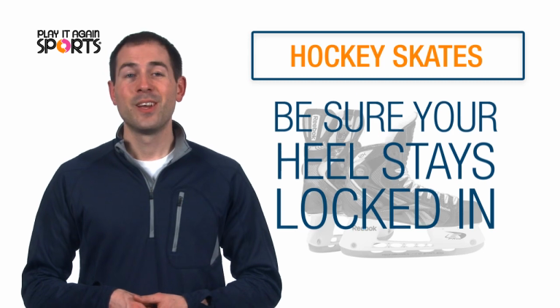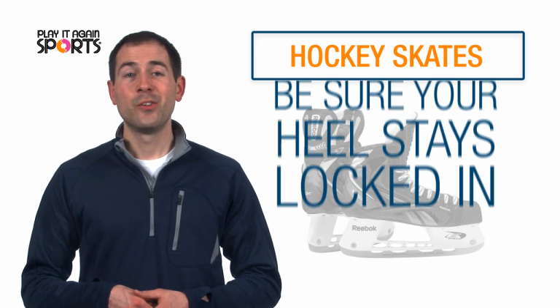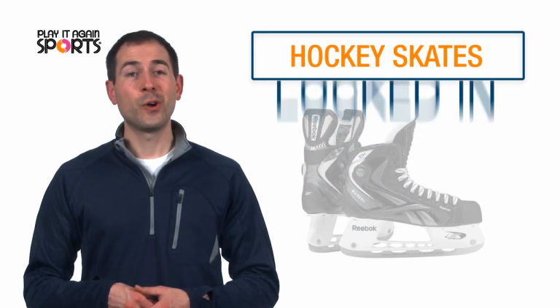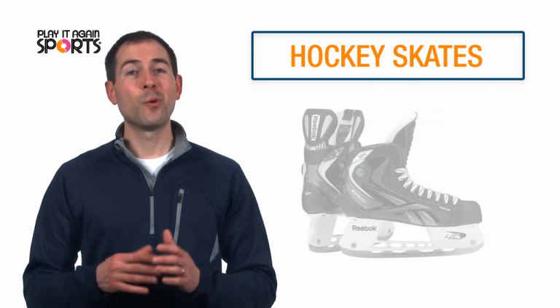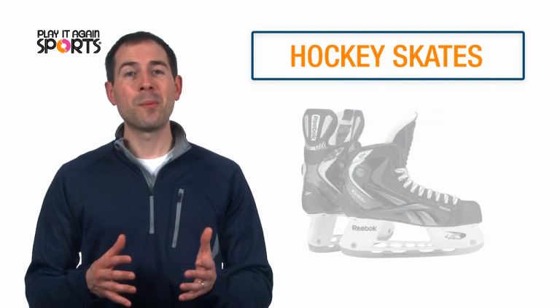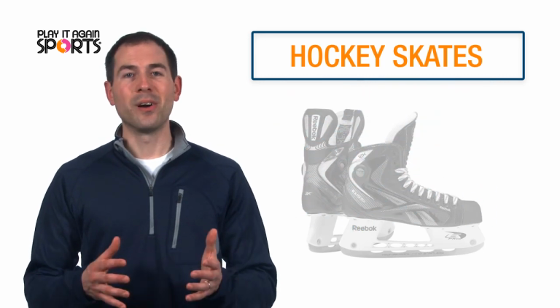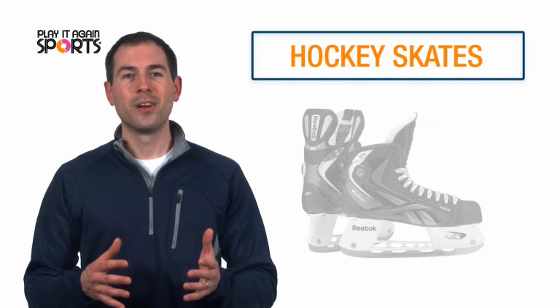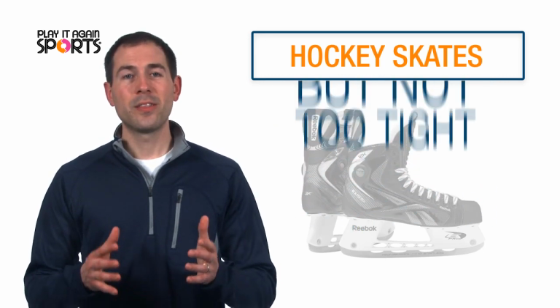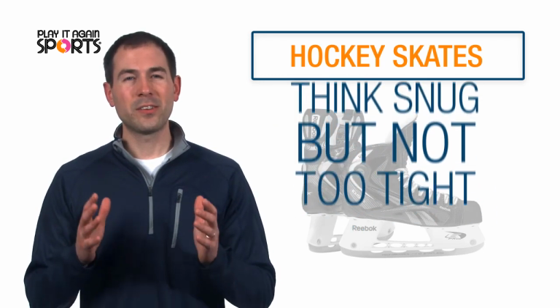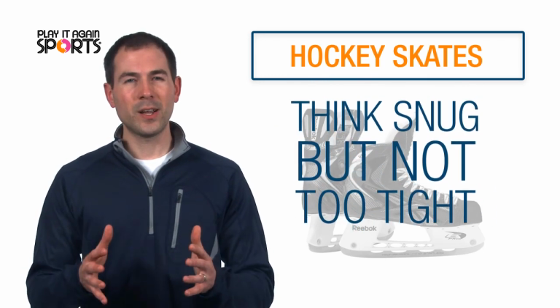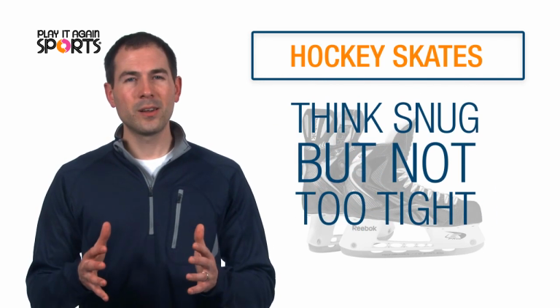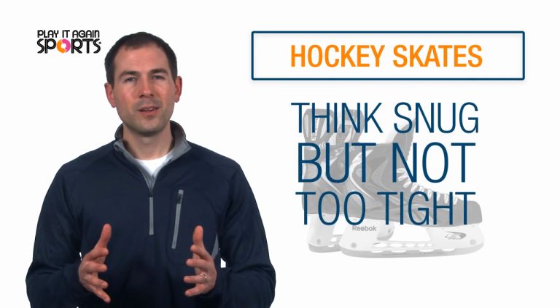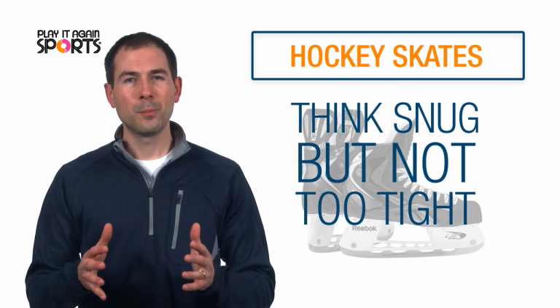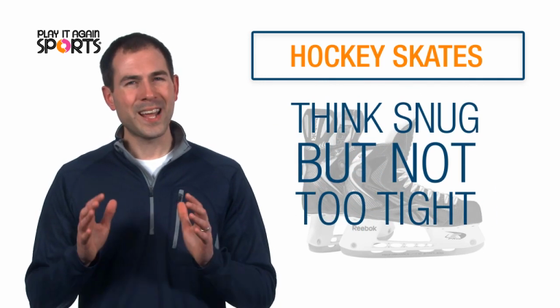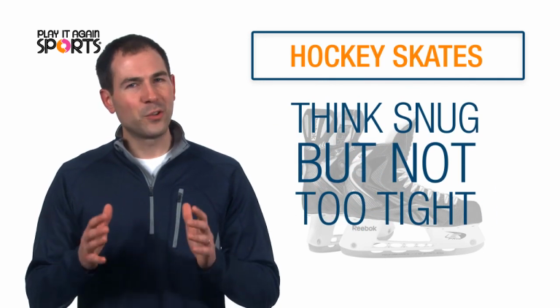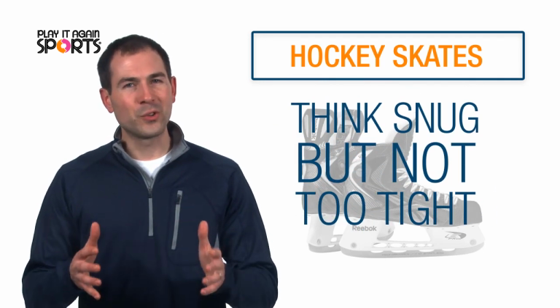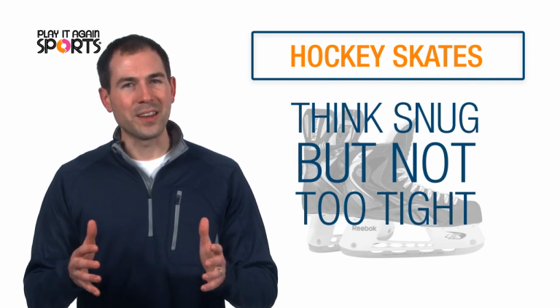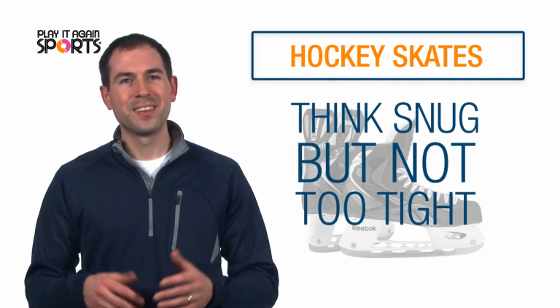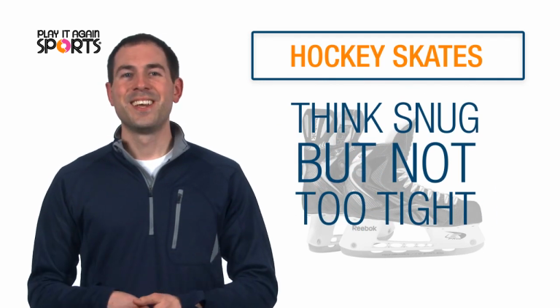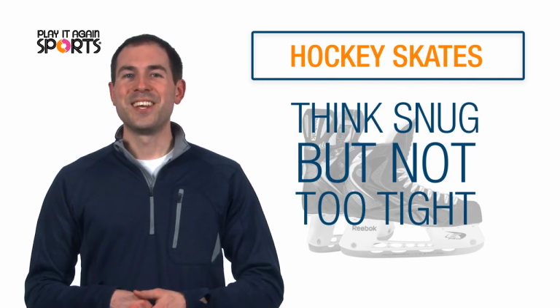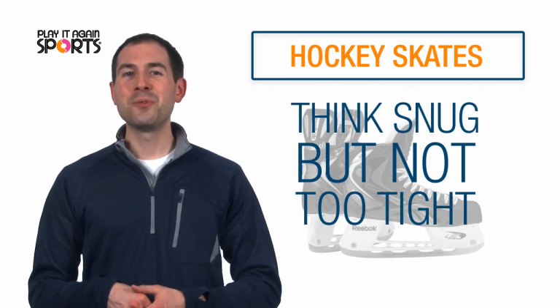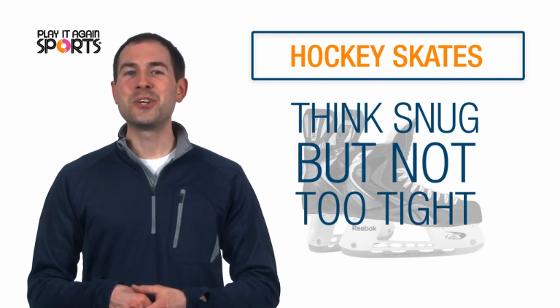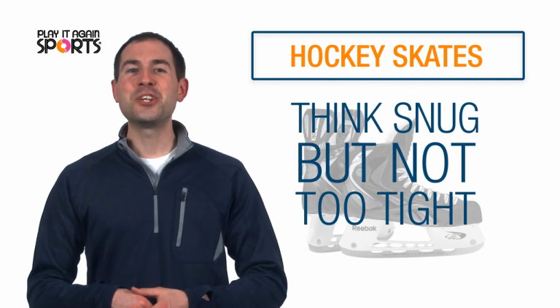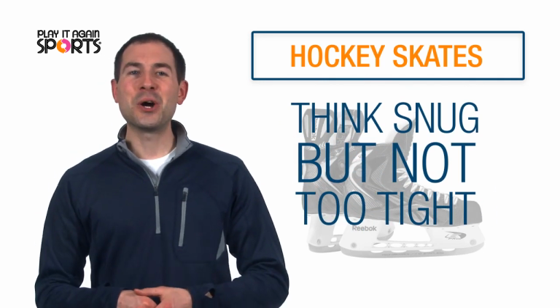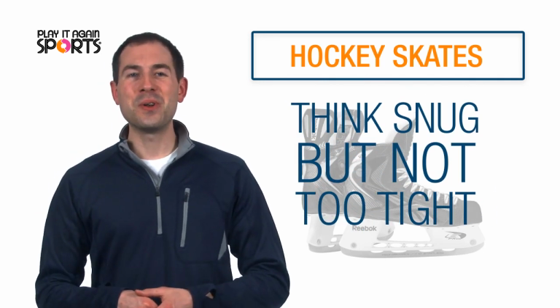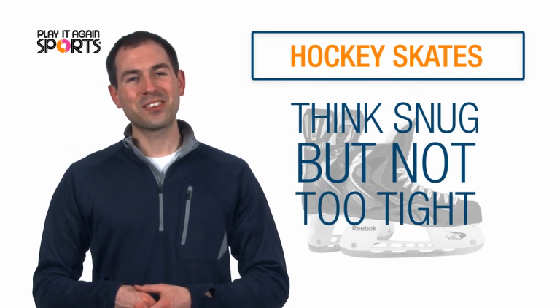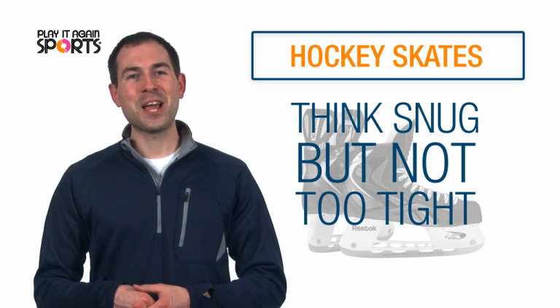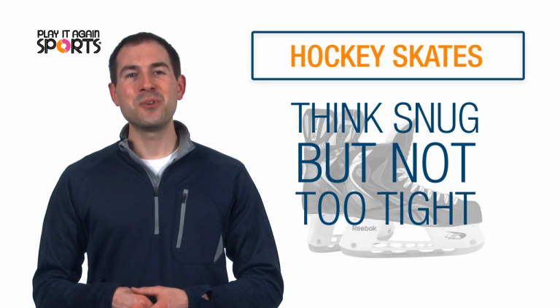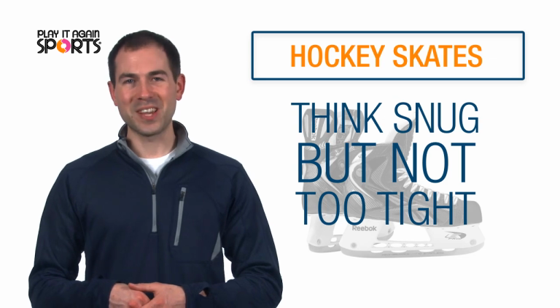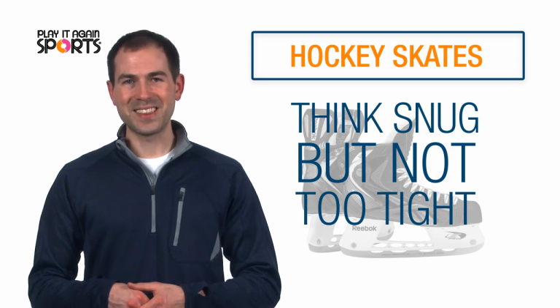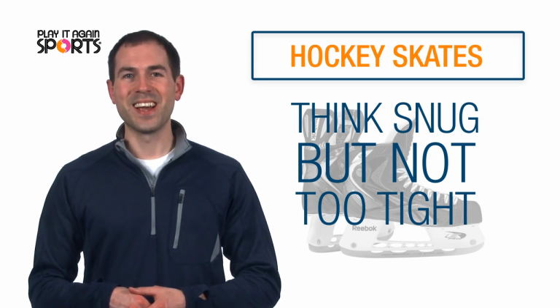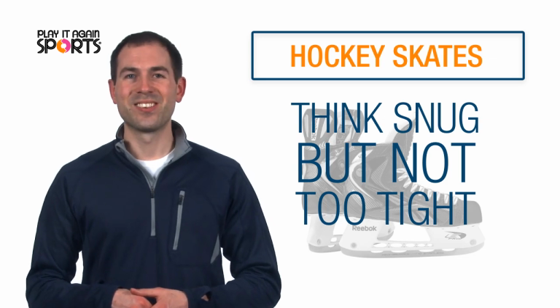So remember, think snug but not too tight, and you'll be good to go next time you take the ice.